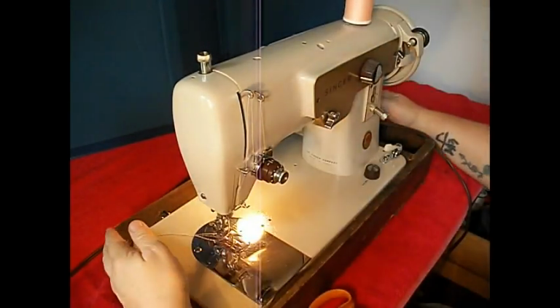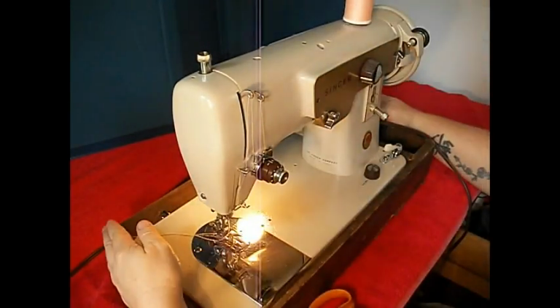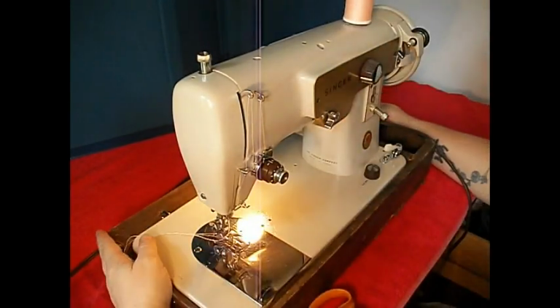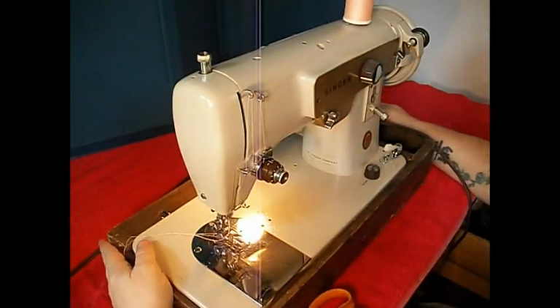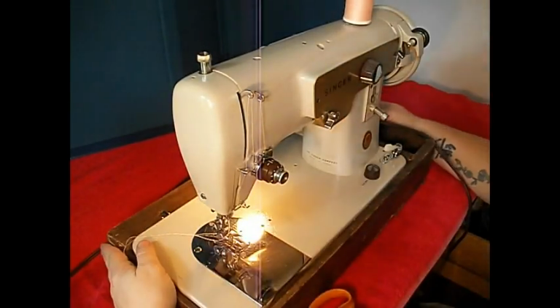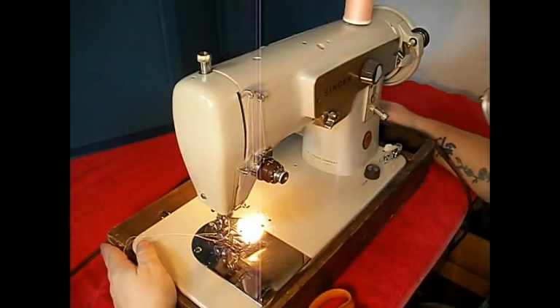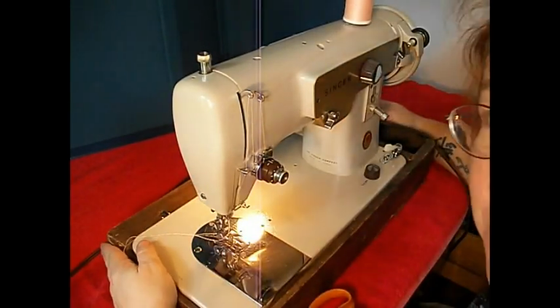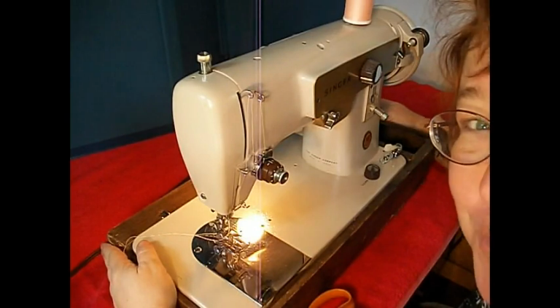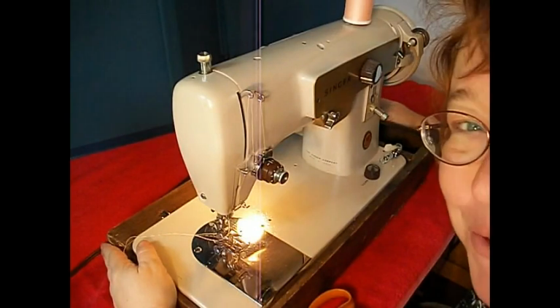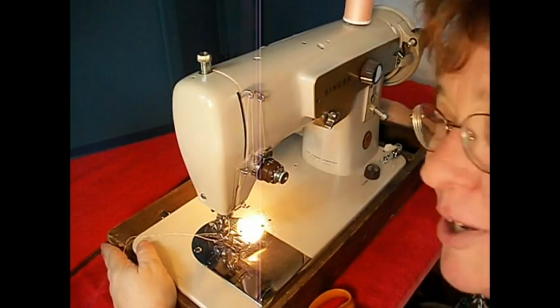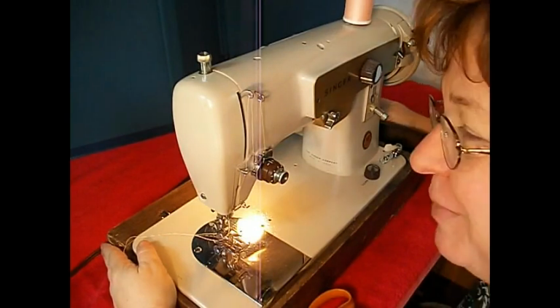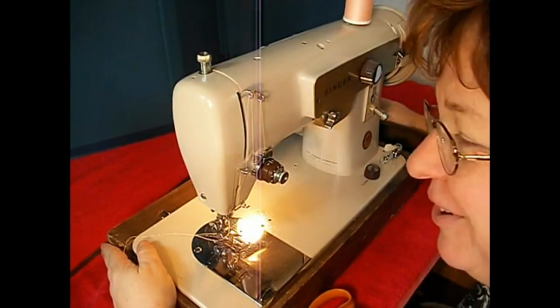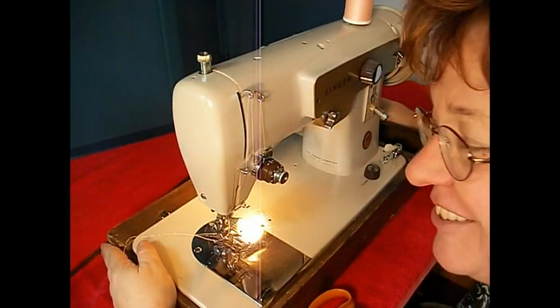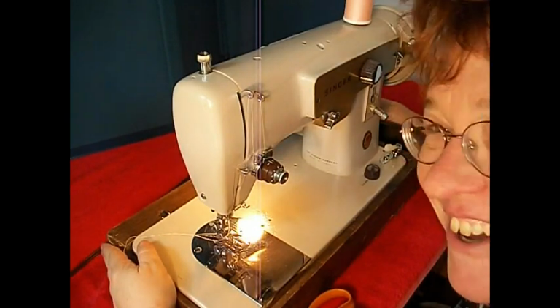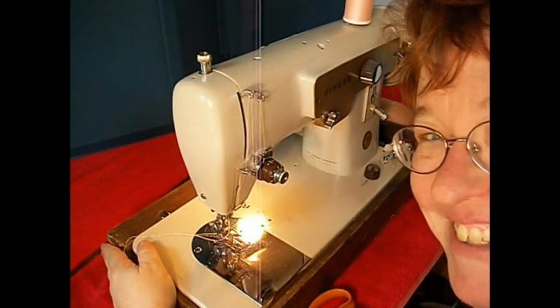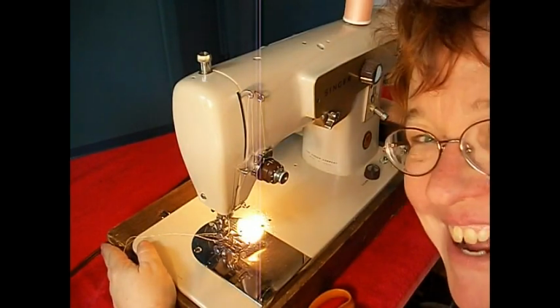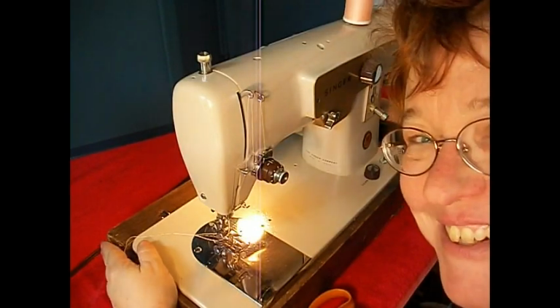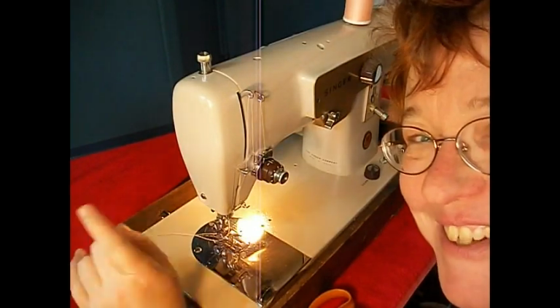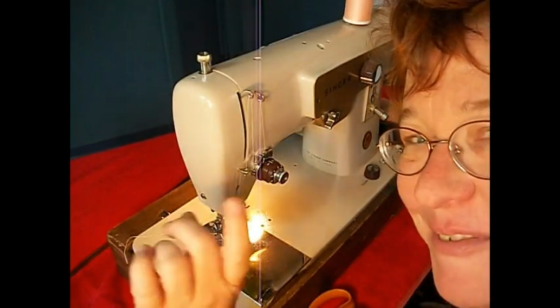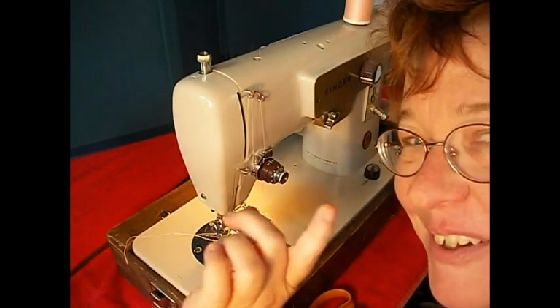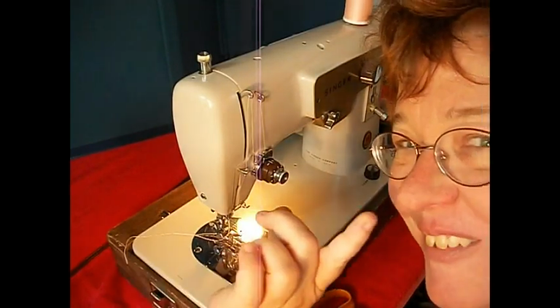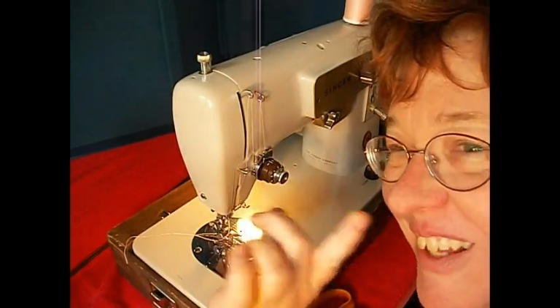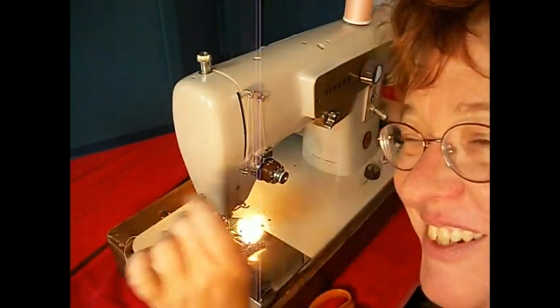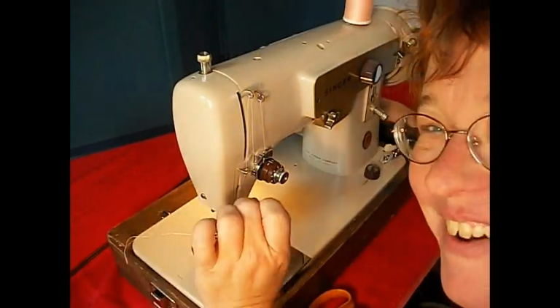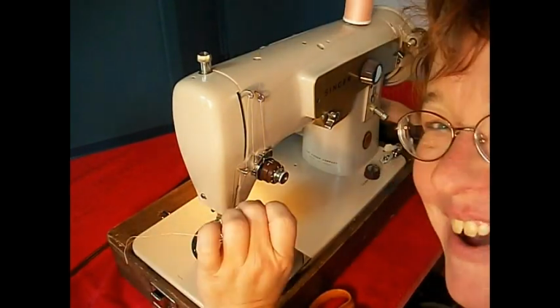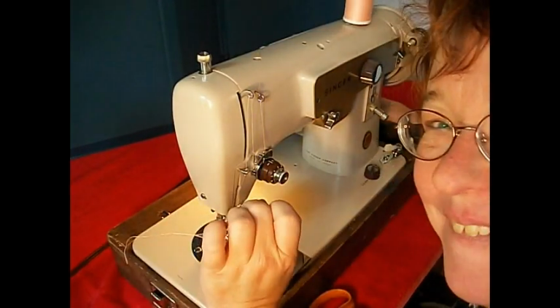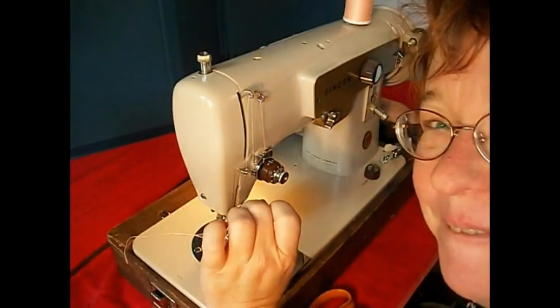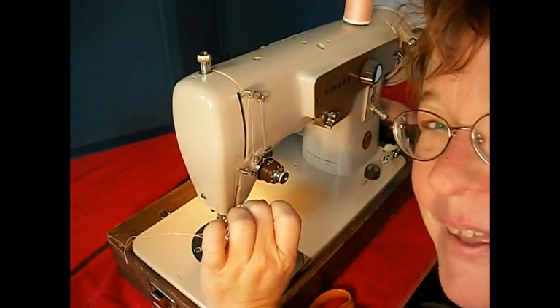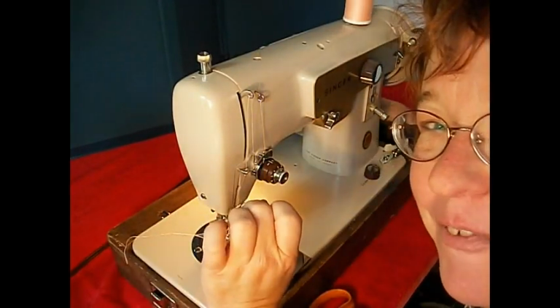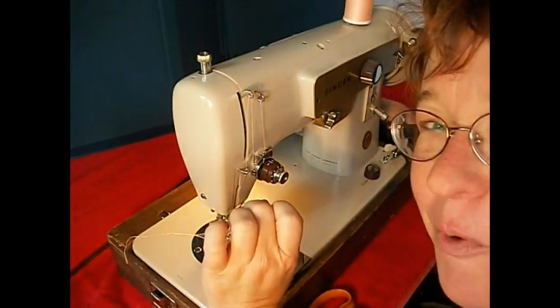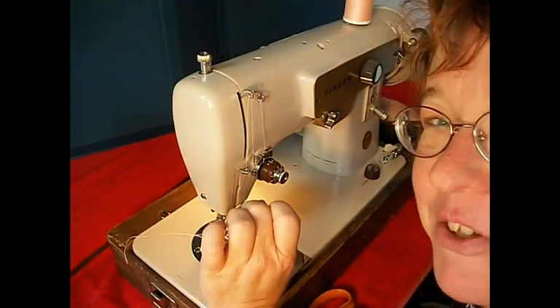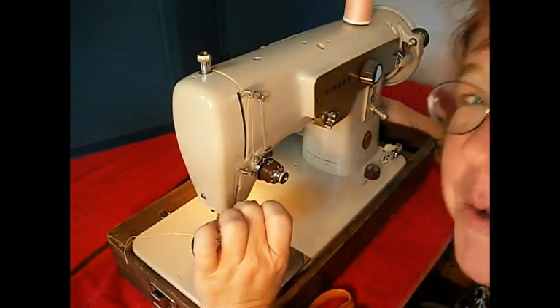The Fashion Mate 223 can be yours. Contact us and we'll let you know how. Thanks for watching.